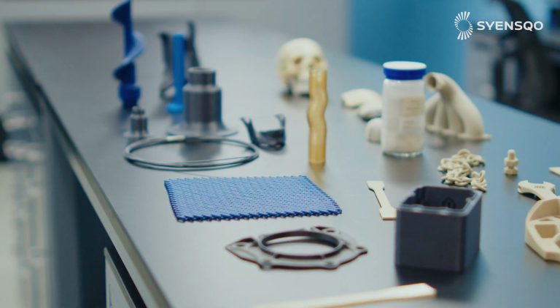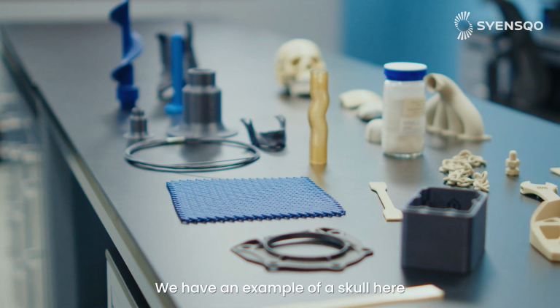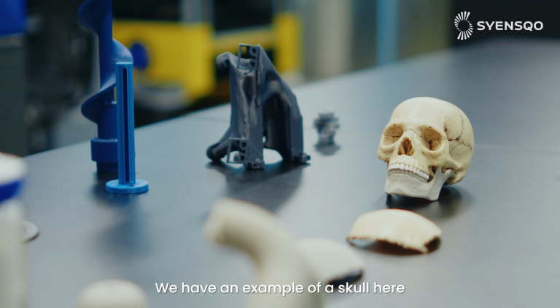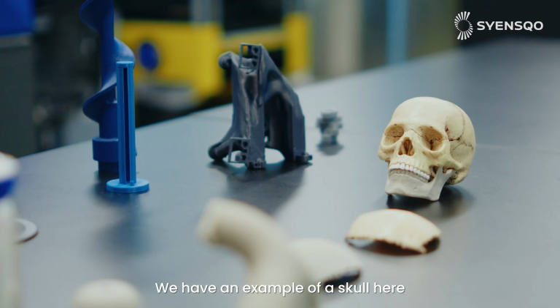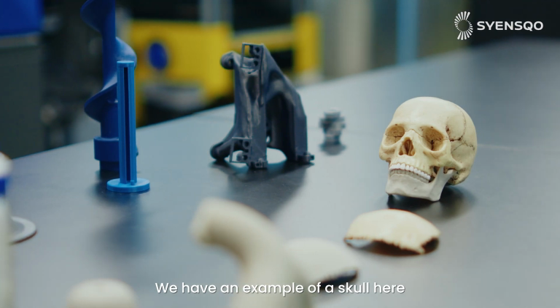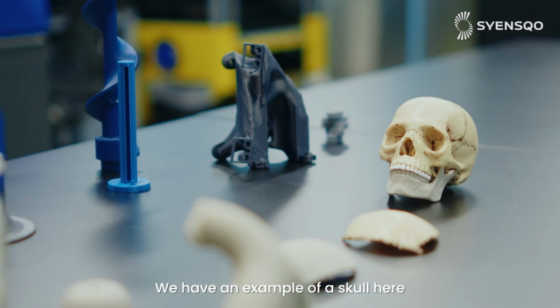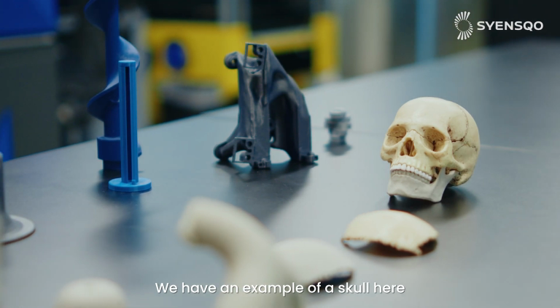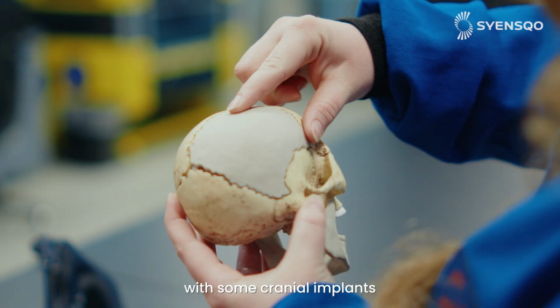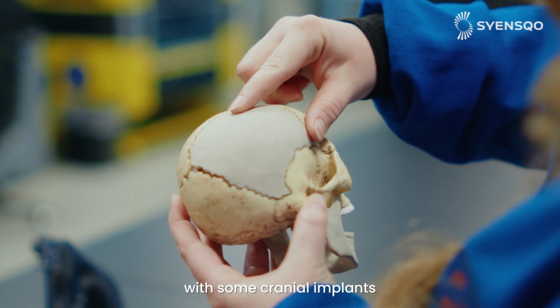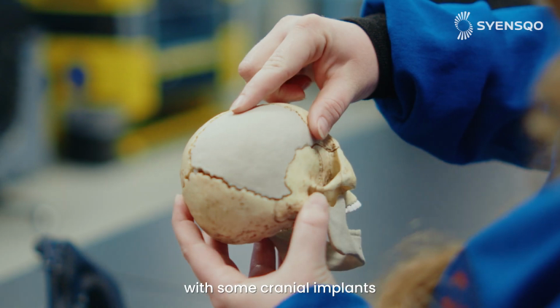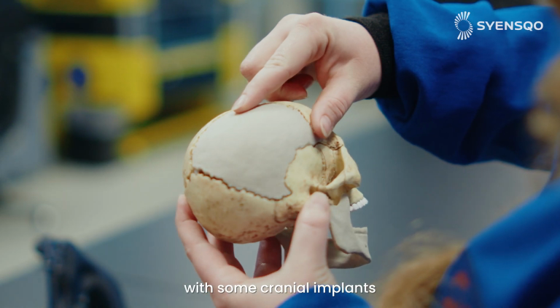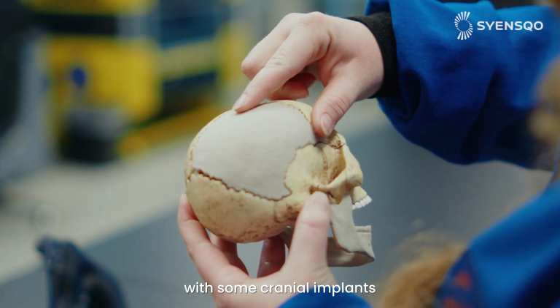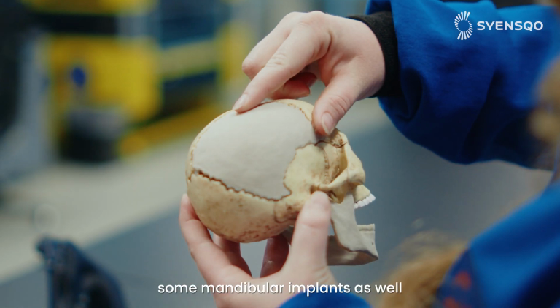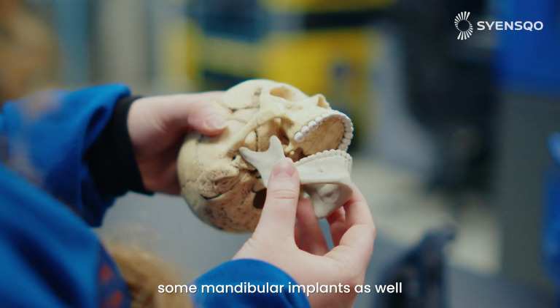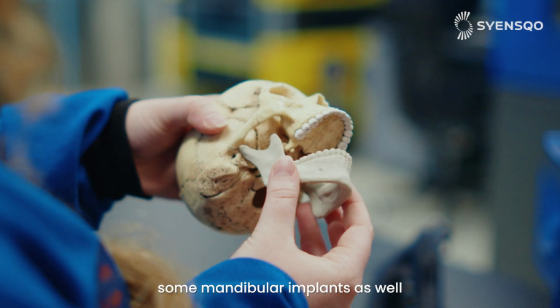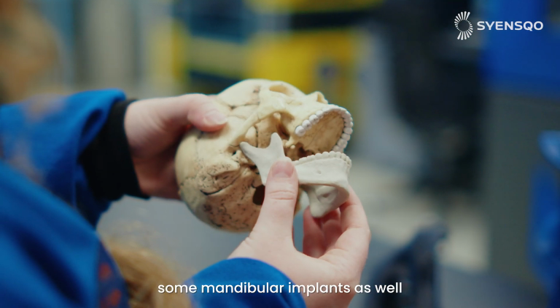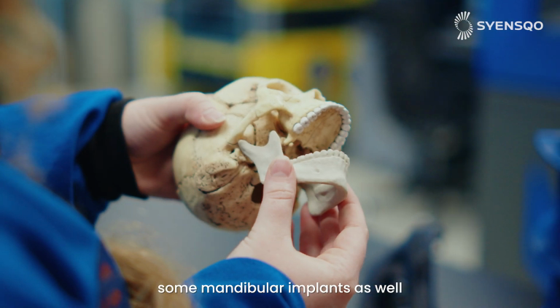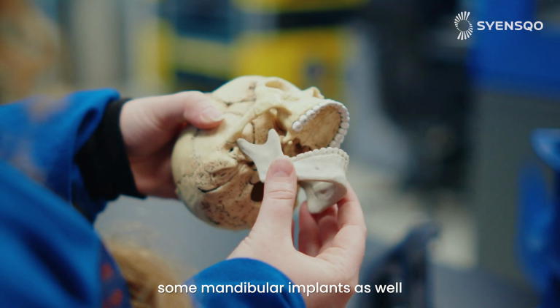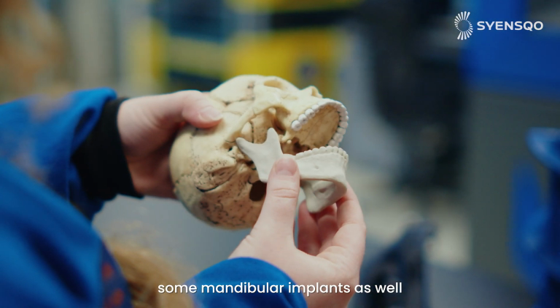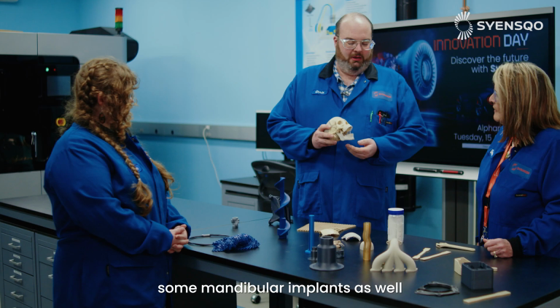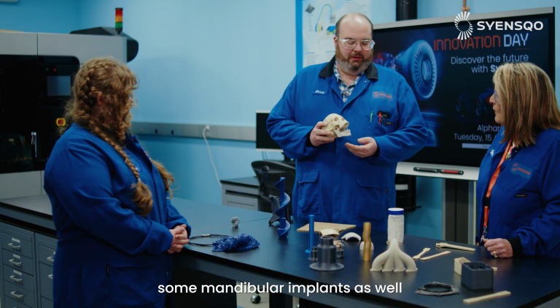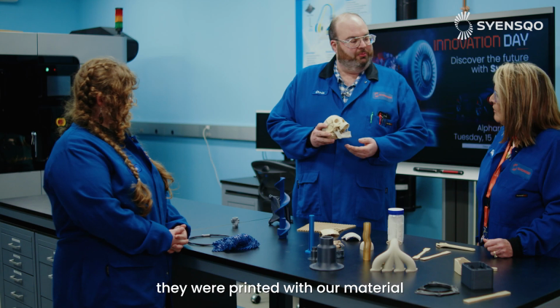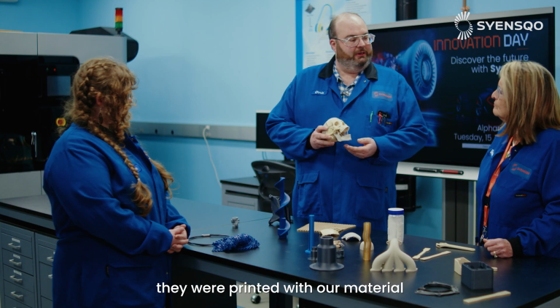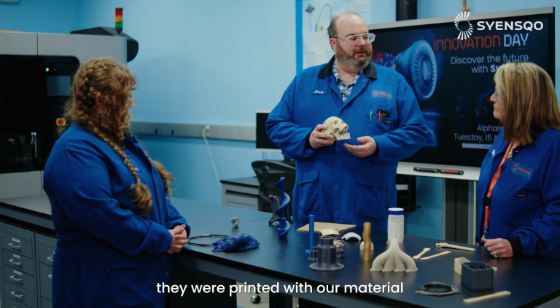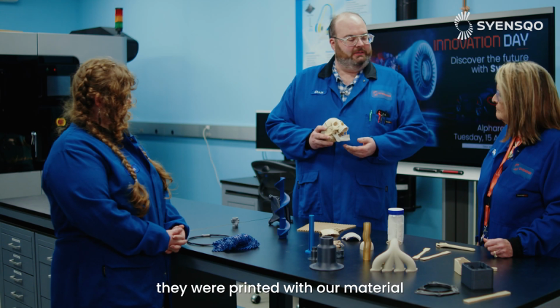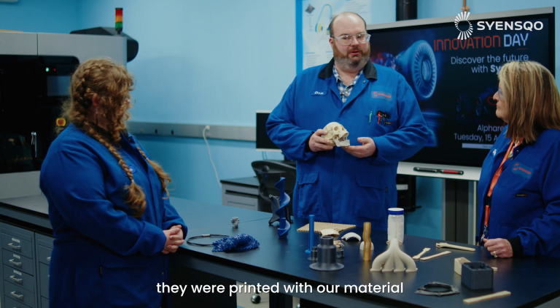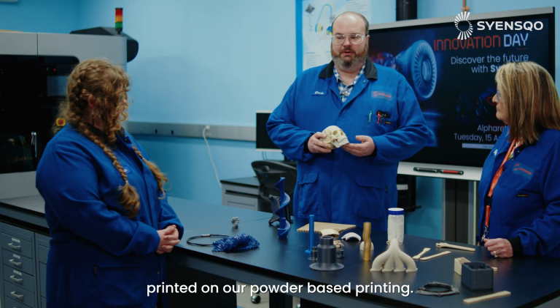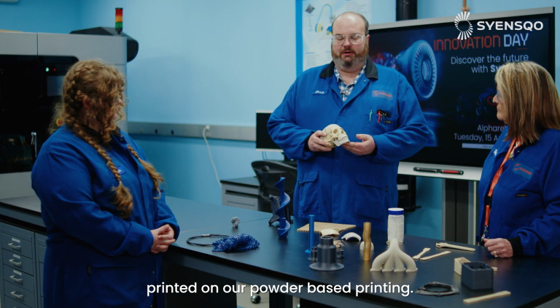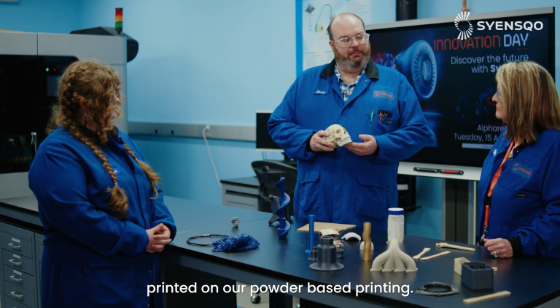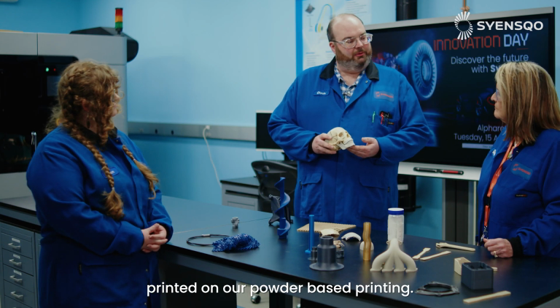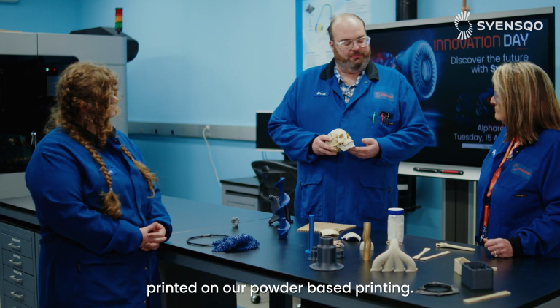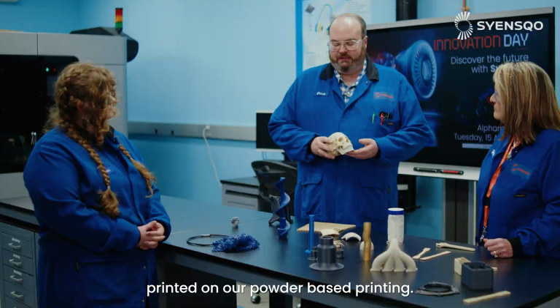We have an example of the skull here with some cranial implants and some mandibular implants as well, but these were printed with our material on our powder-based printing.